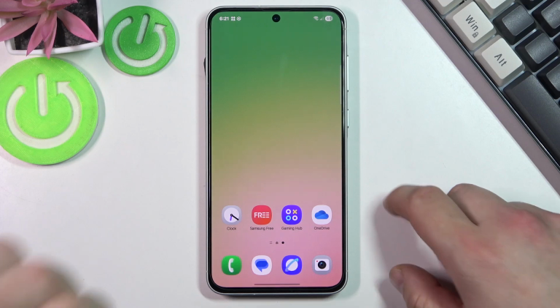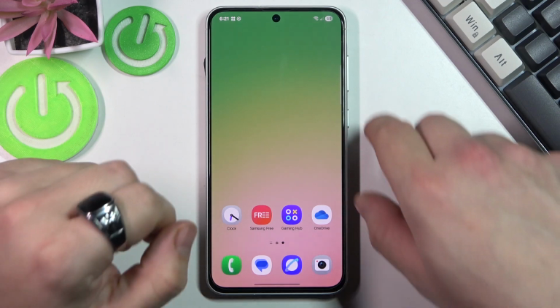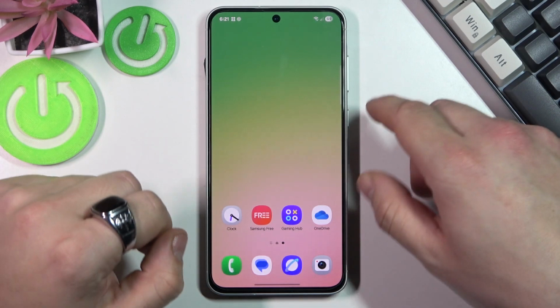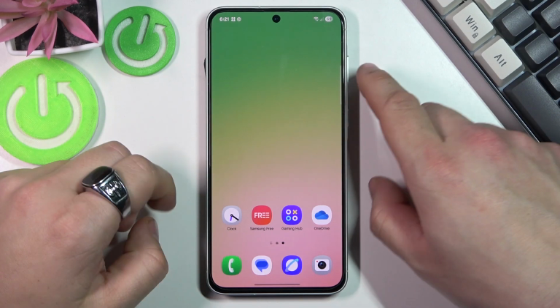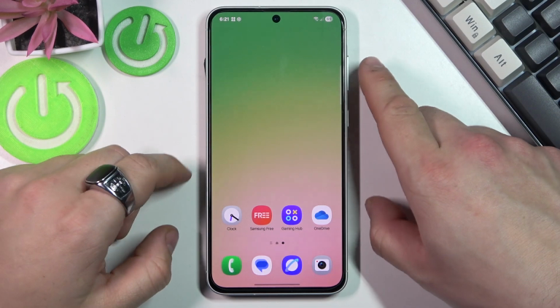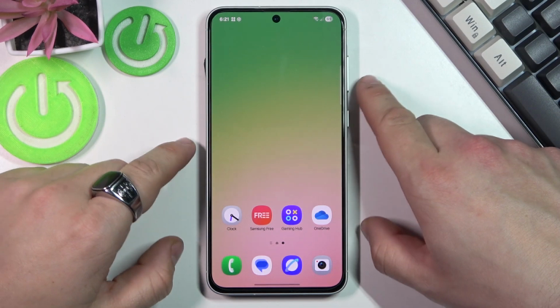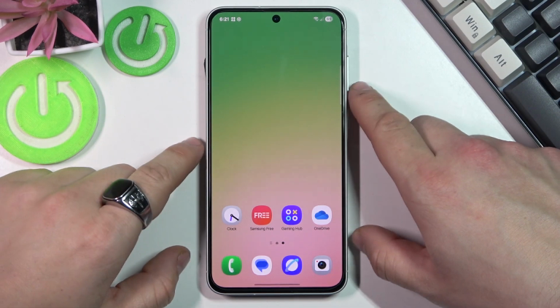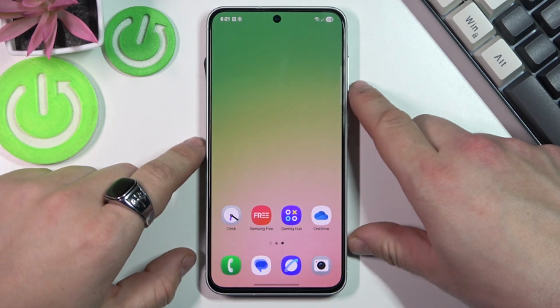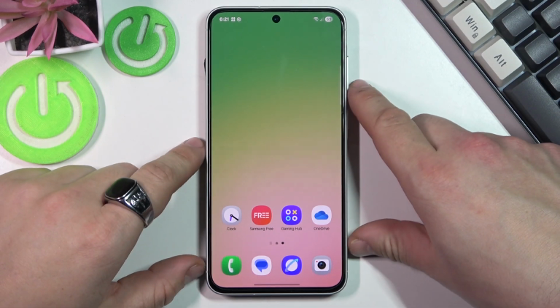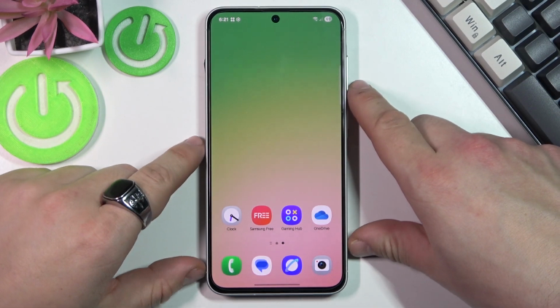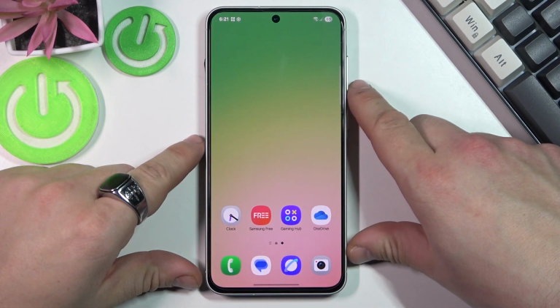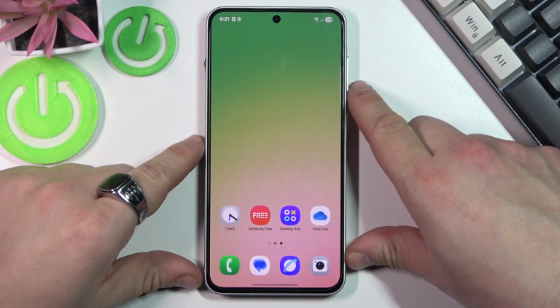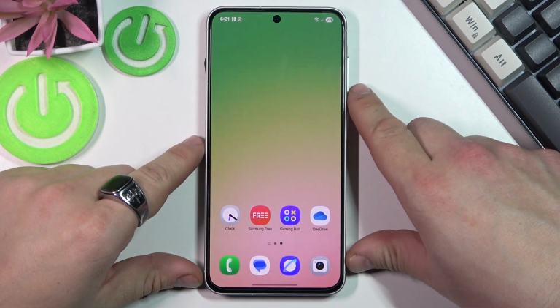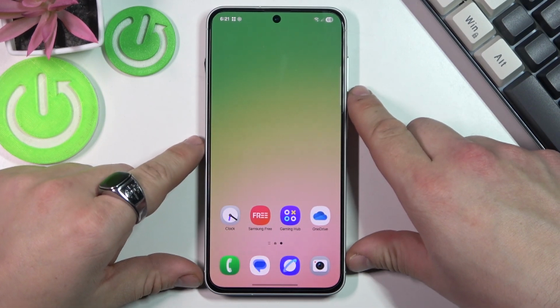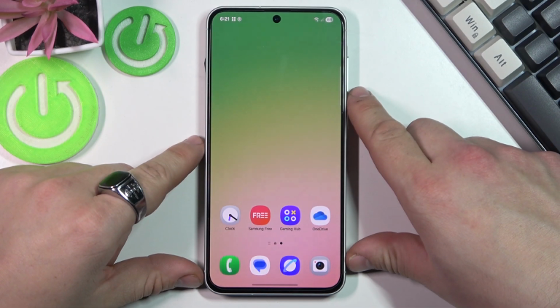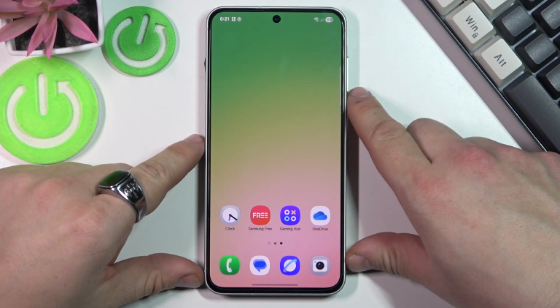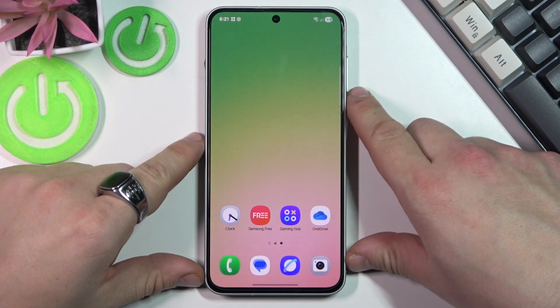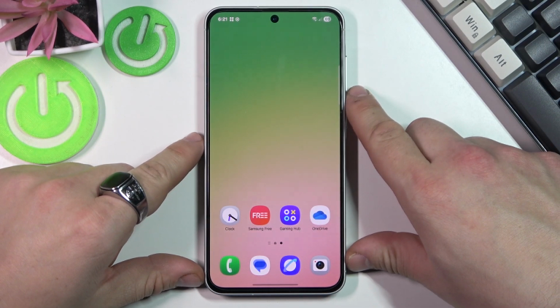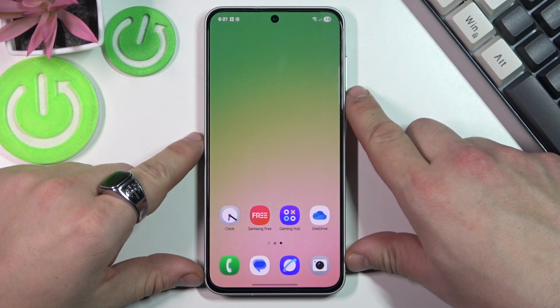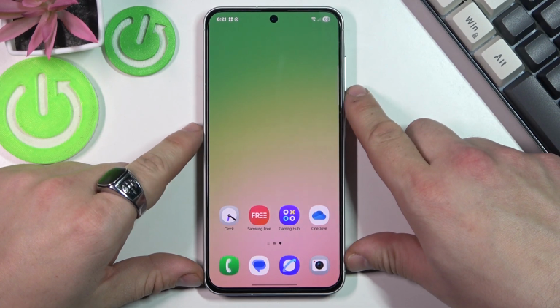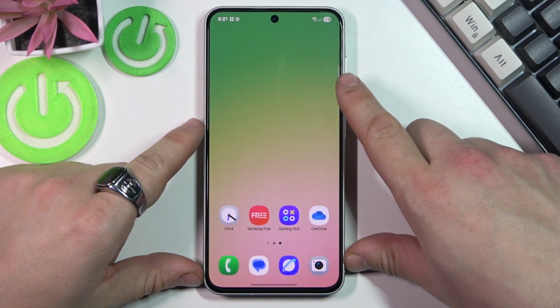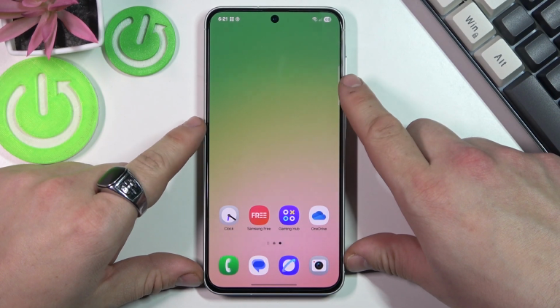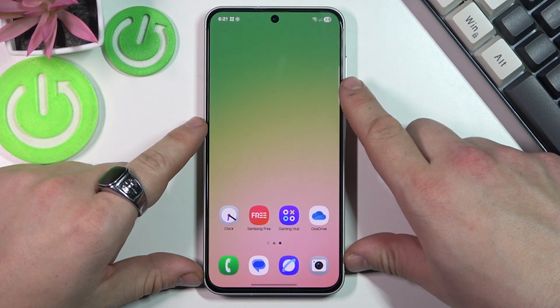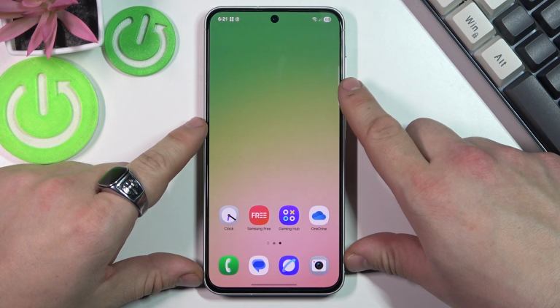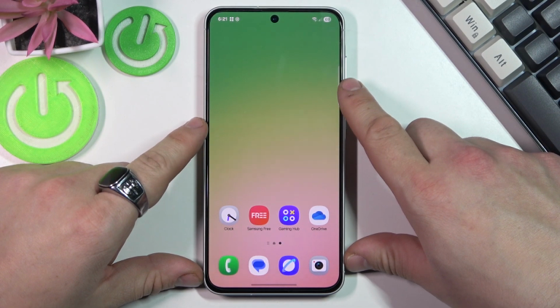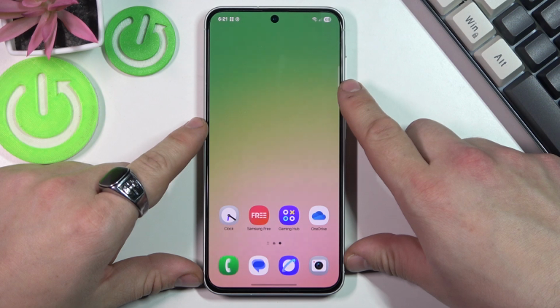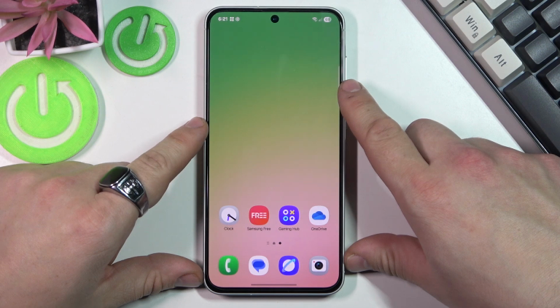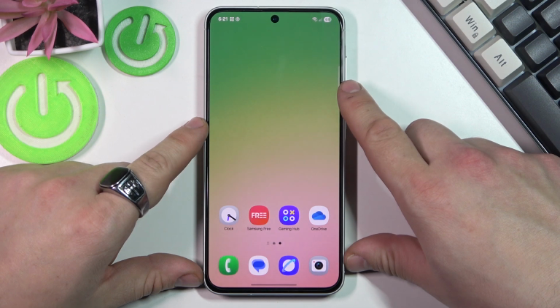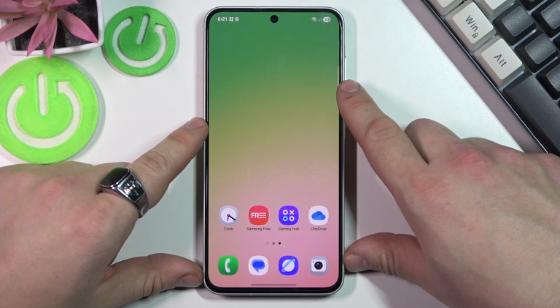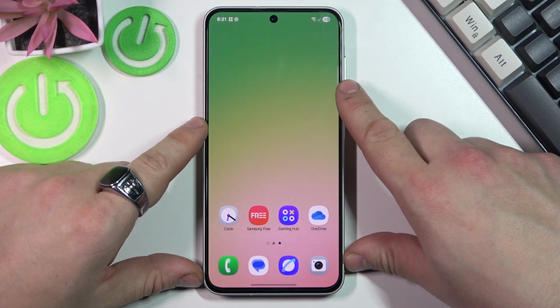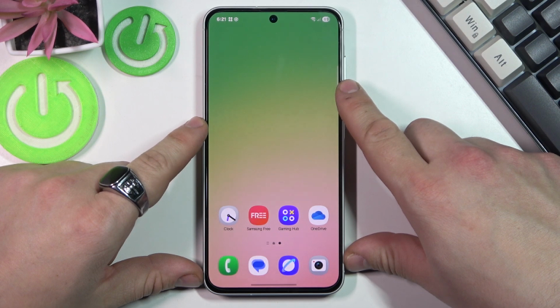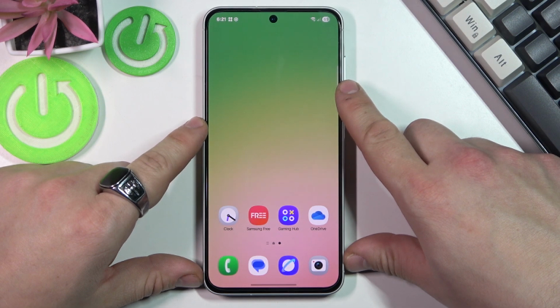Hello, in front of me I've got a Samsung smartphone. In this video I'll show you how to check if your Samsung phone is unlocked.